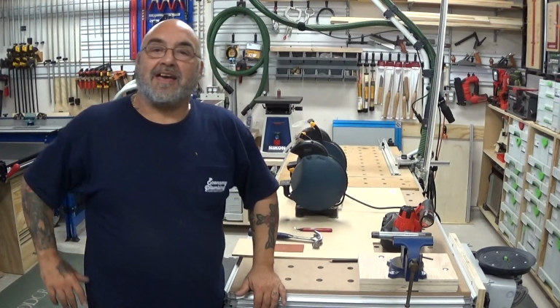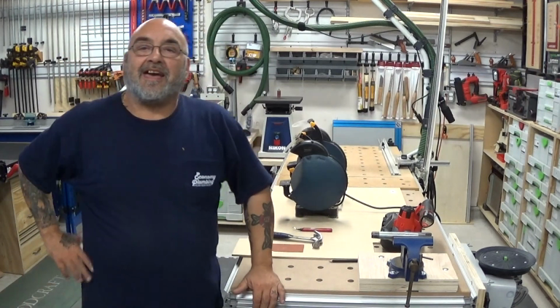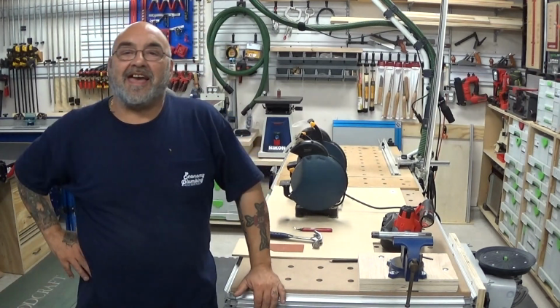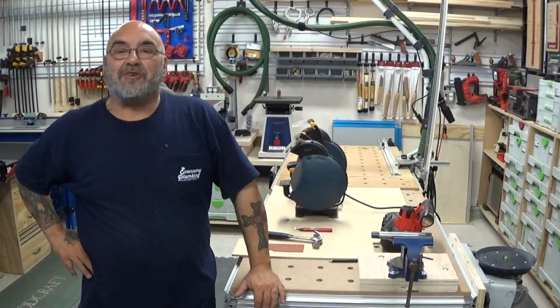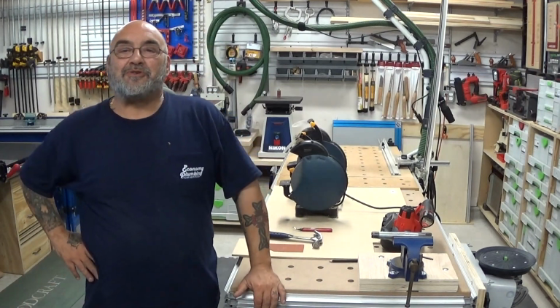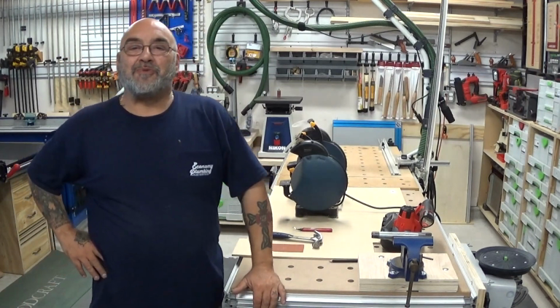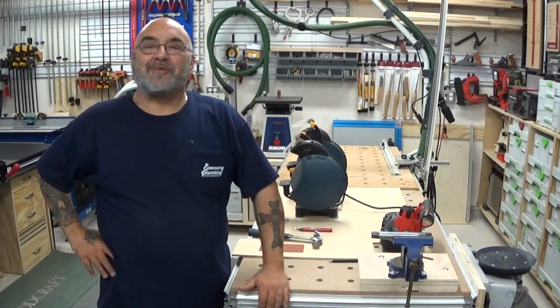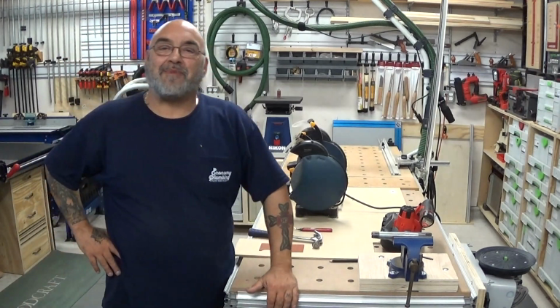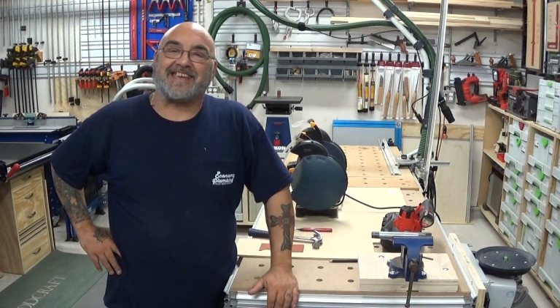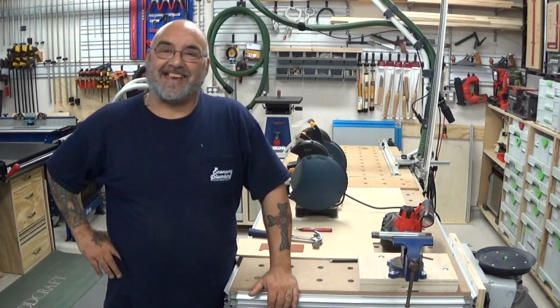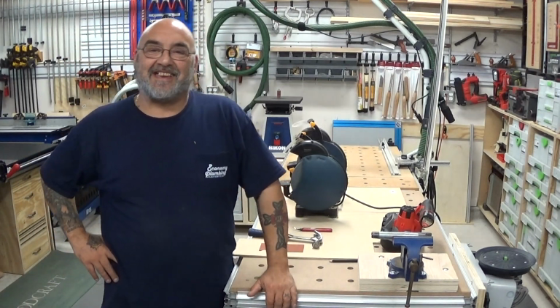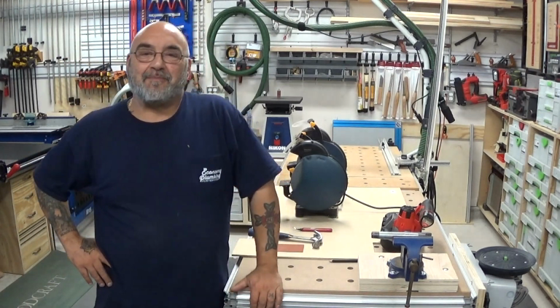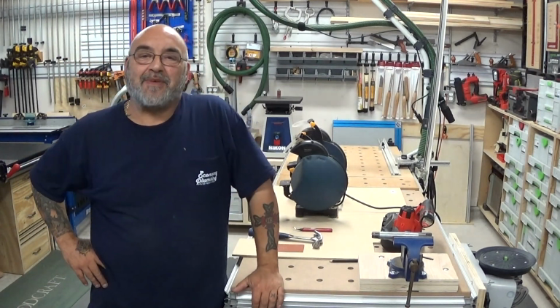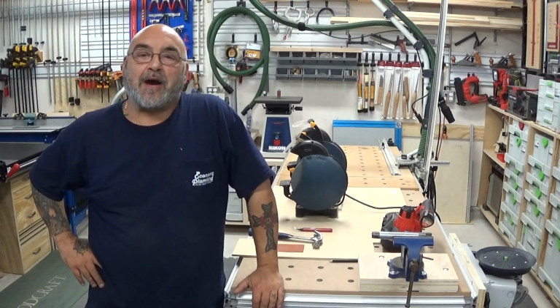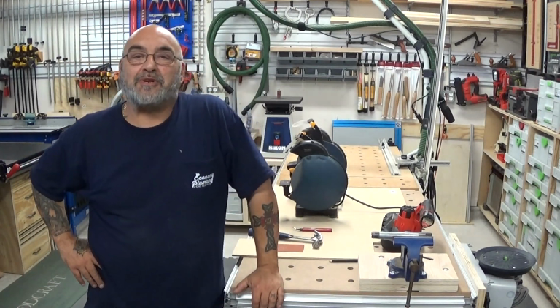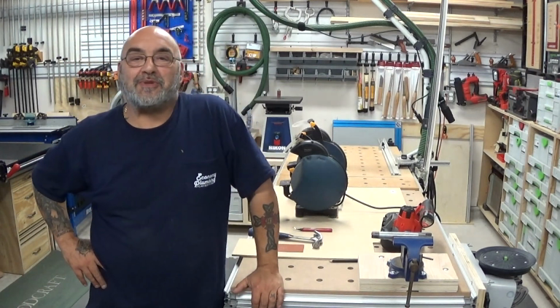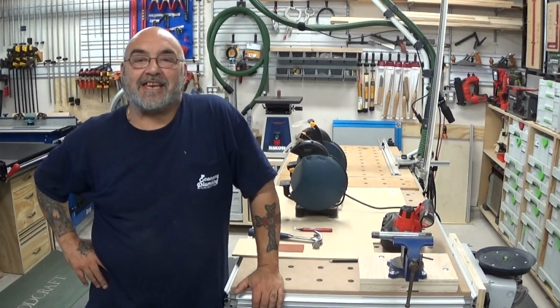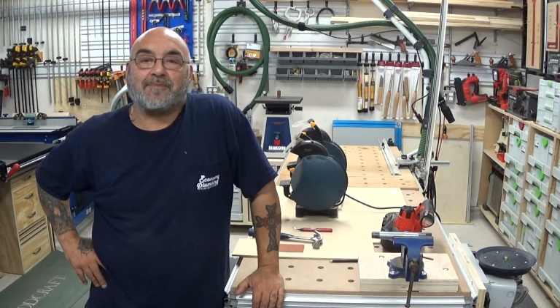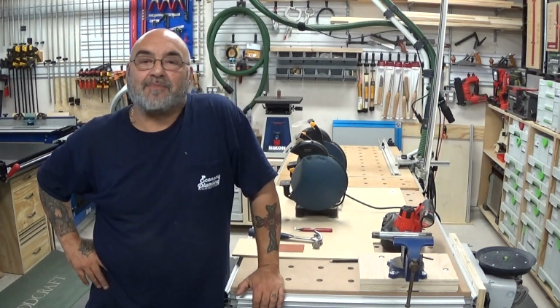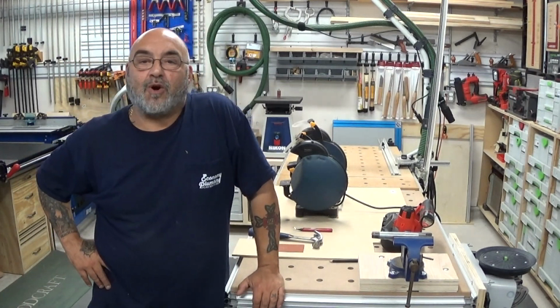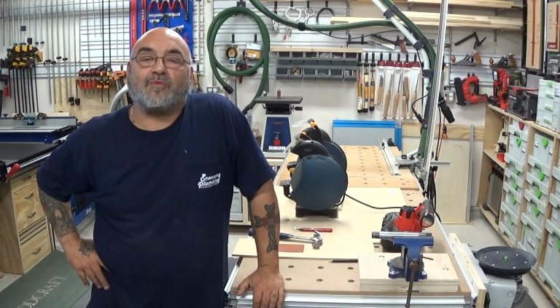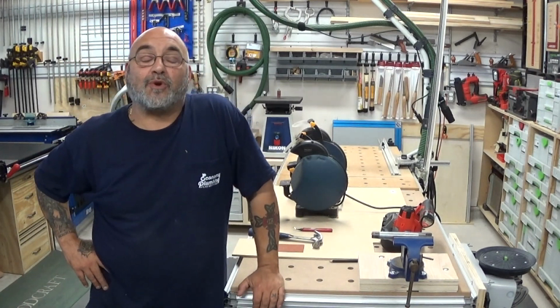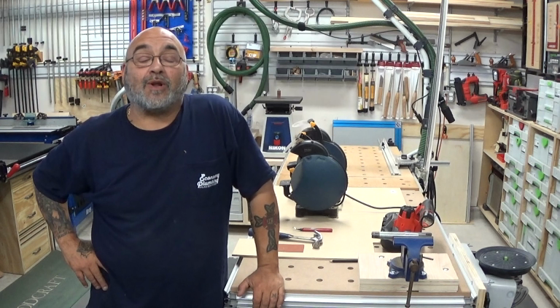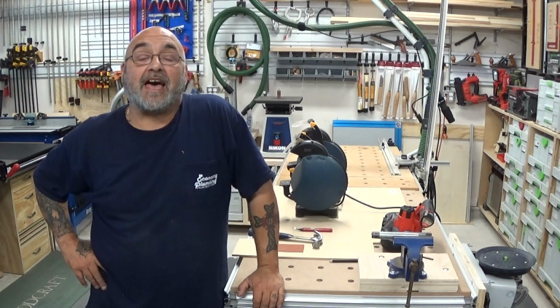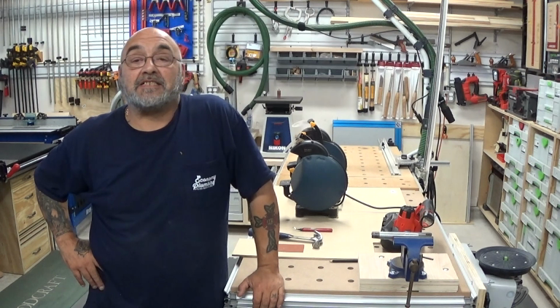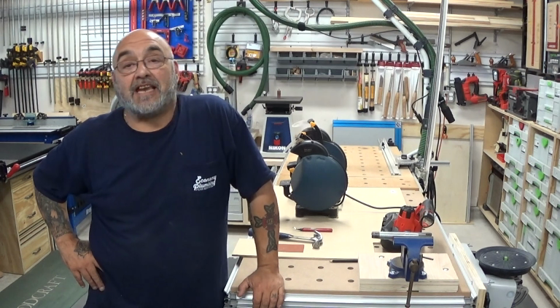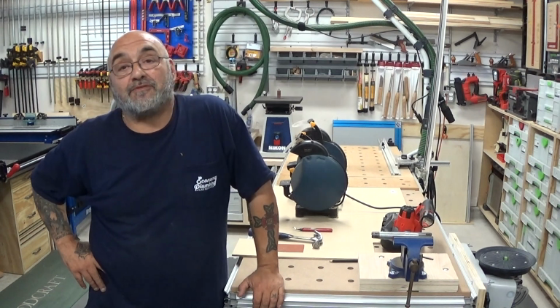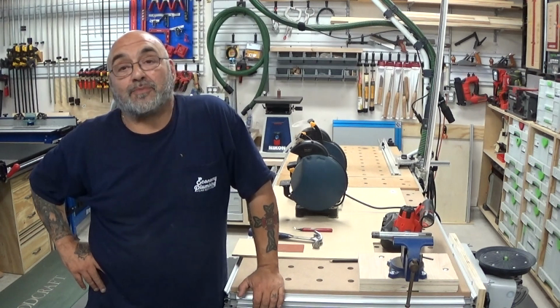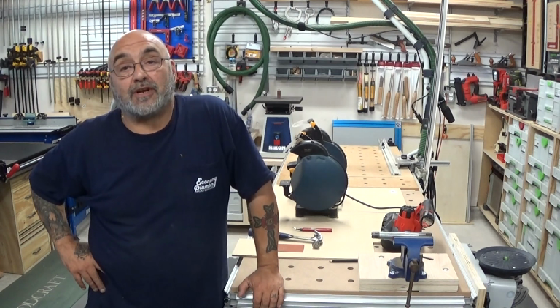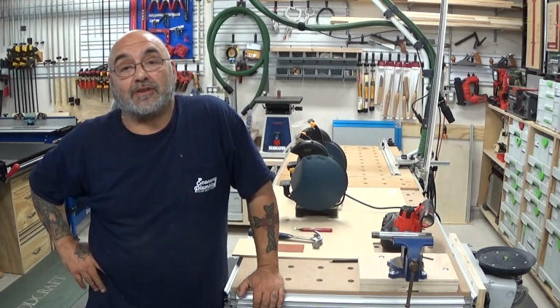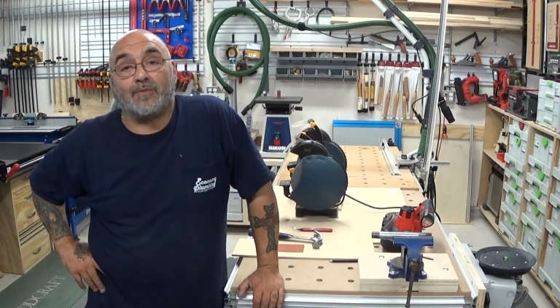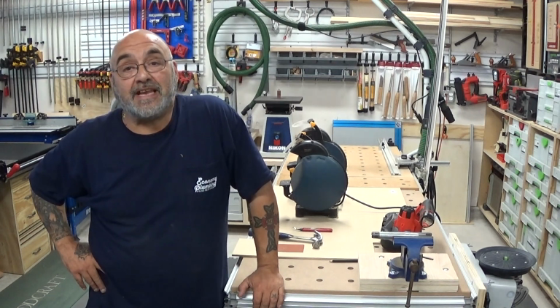Hey YouTube, Mike here. How are we doing today? Hope we all had a safe and productive week.